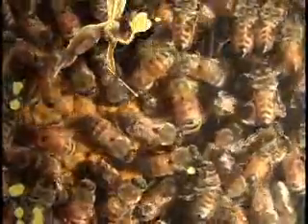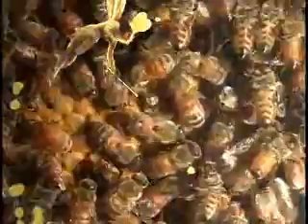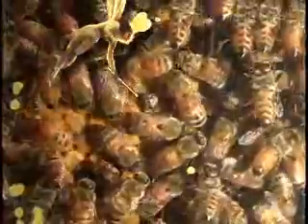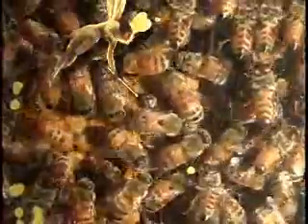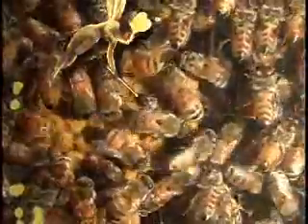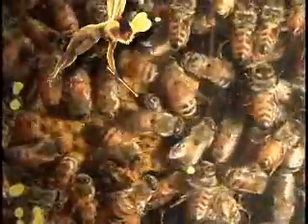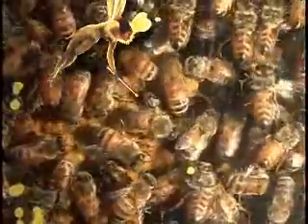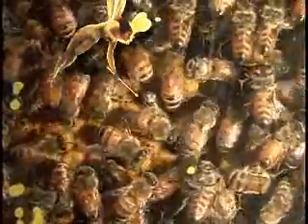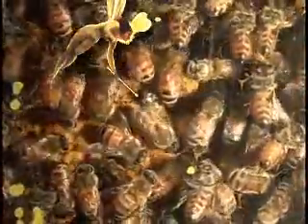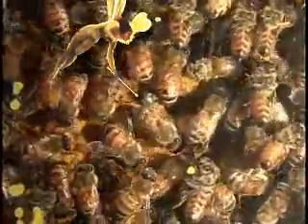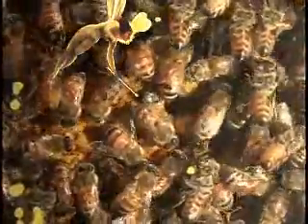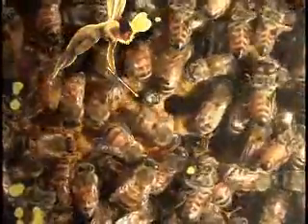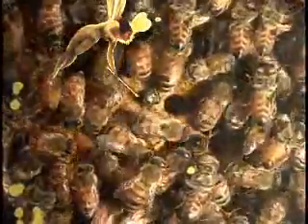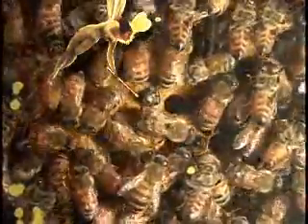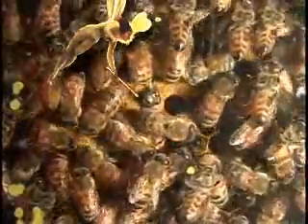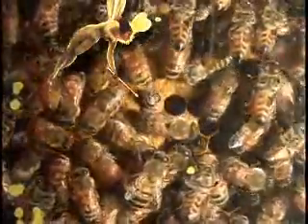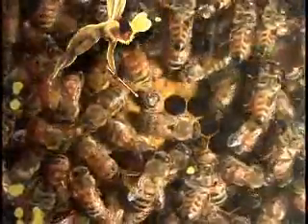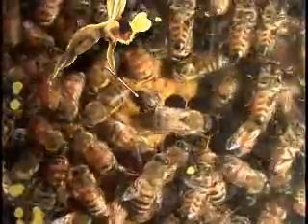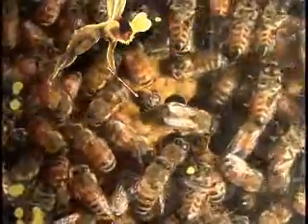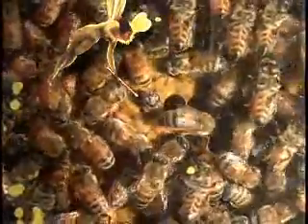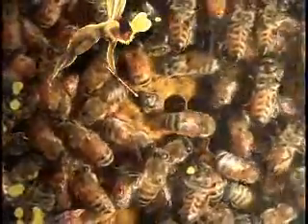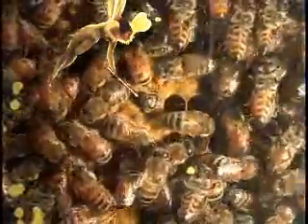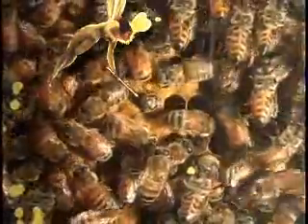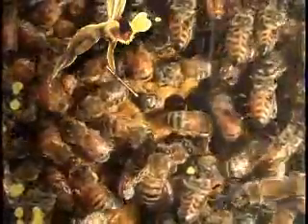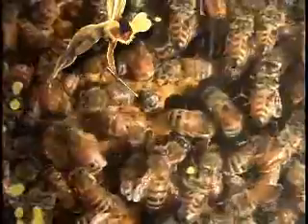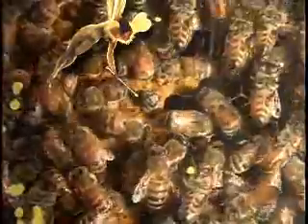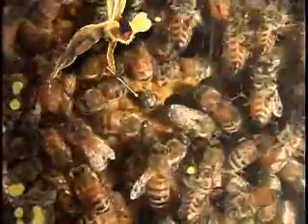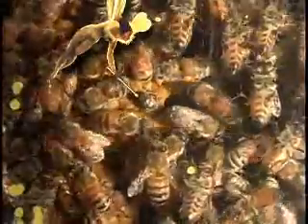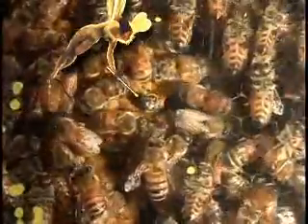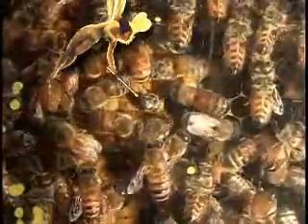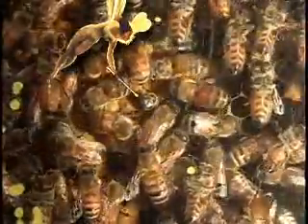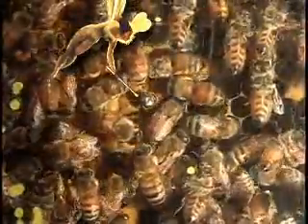And here's a new little girl just coming out. She's probably wondering what she's gotten herself into.